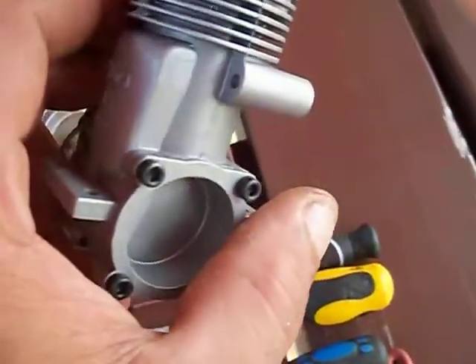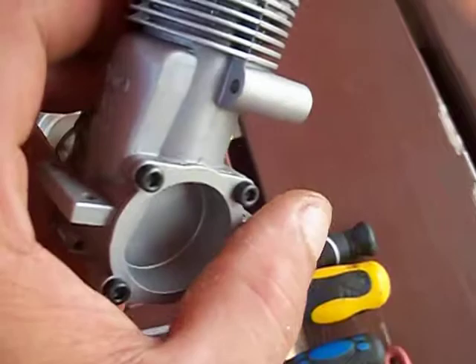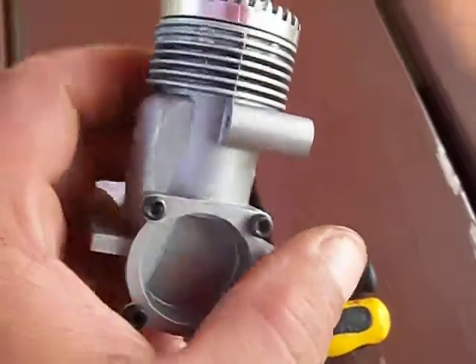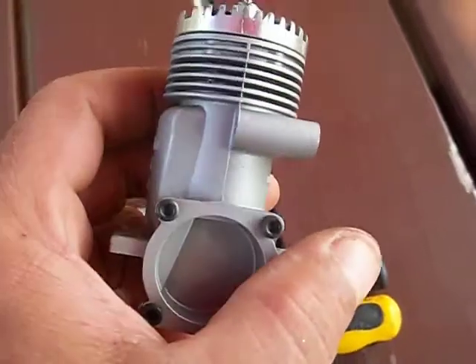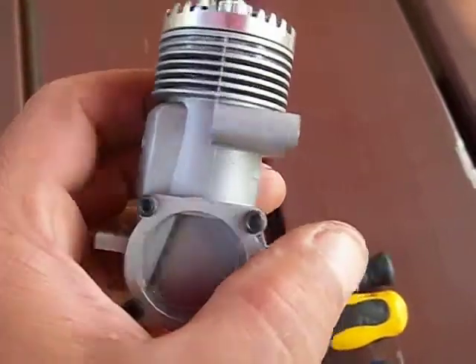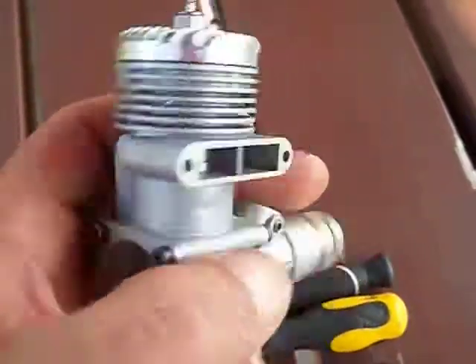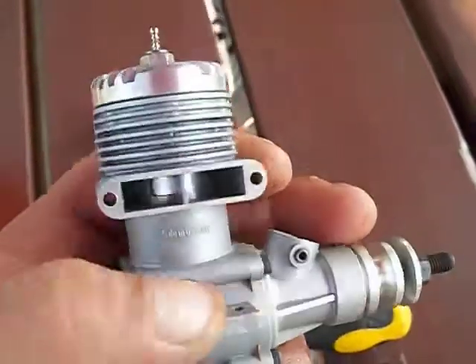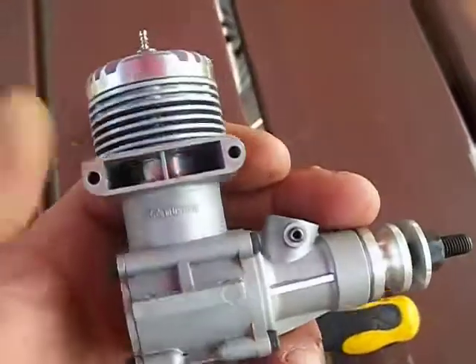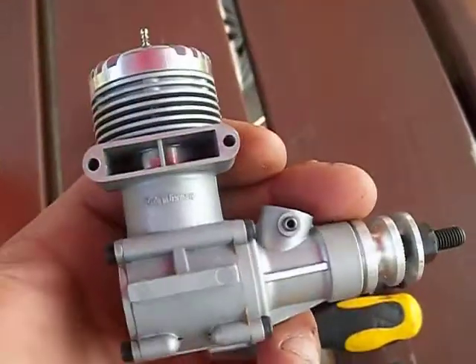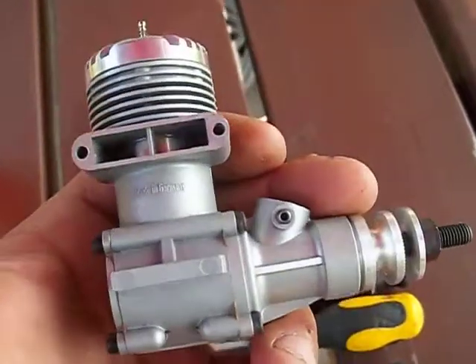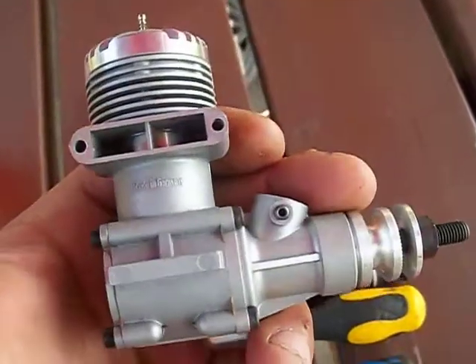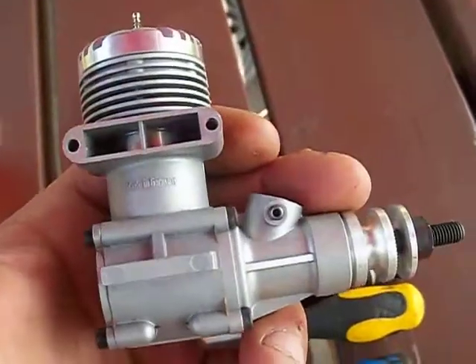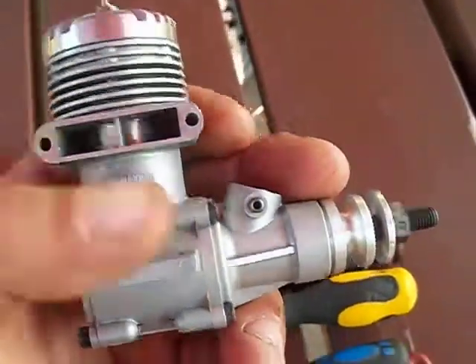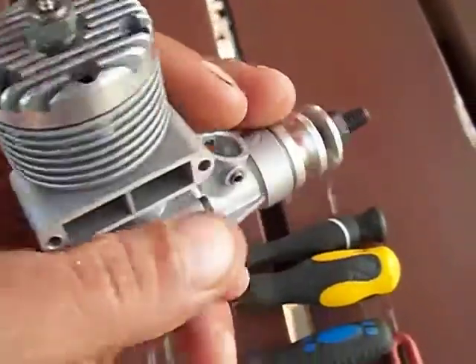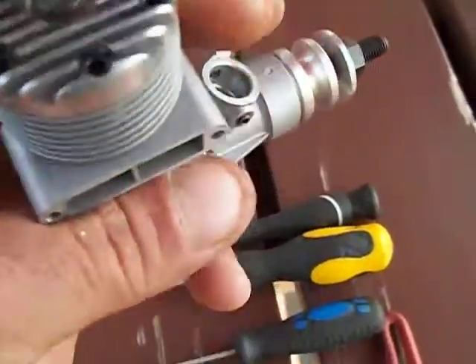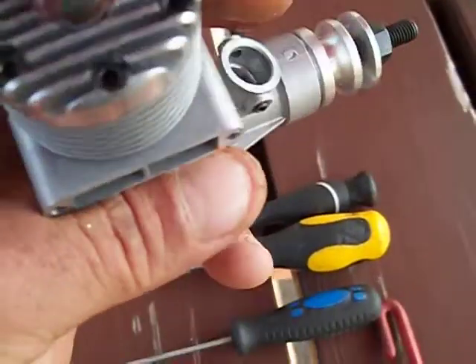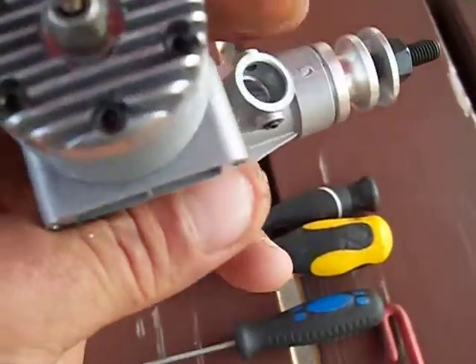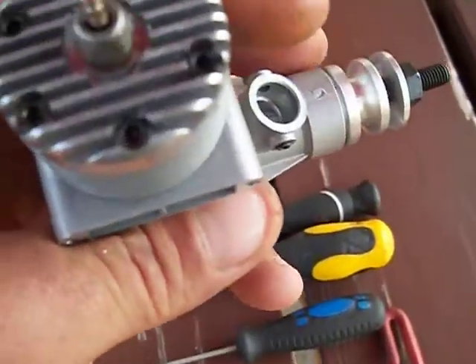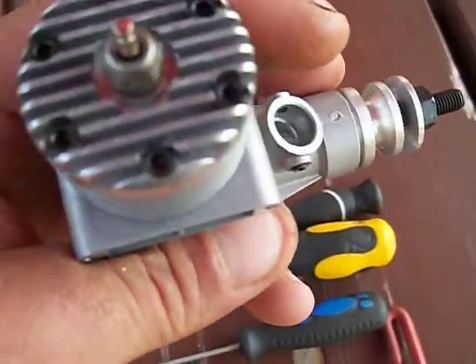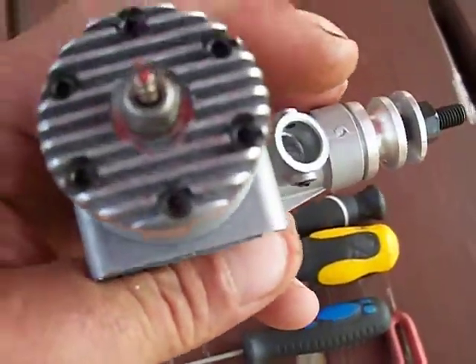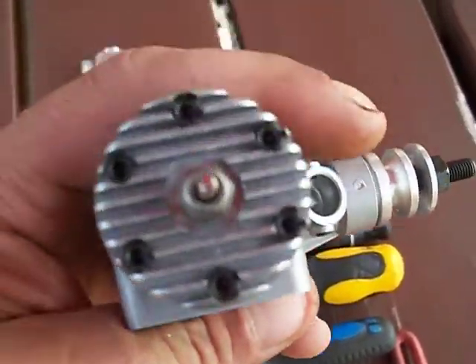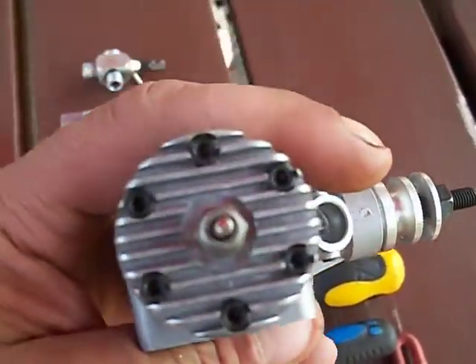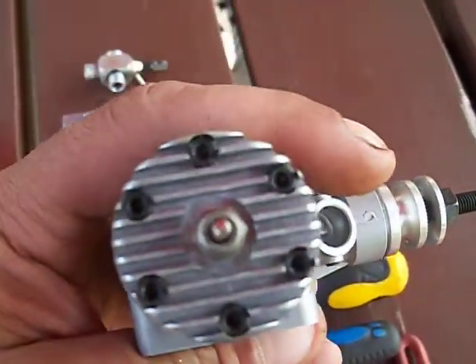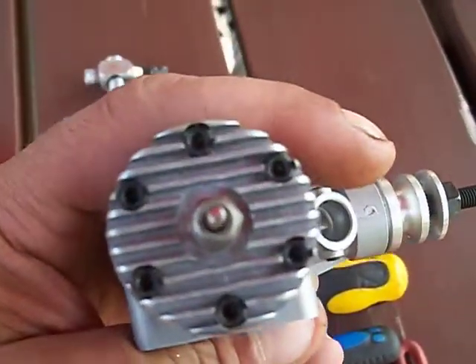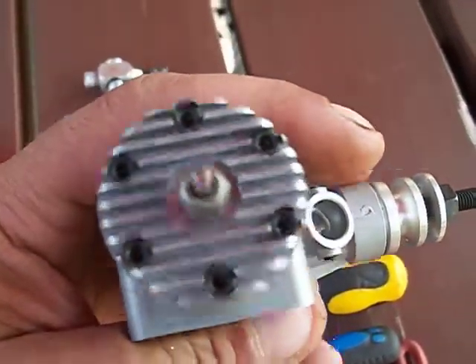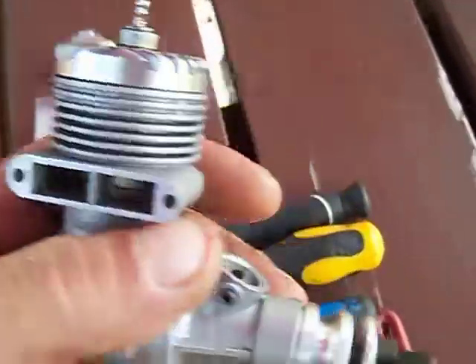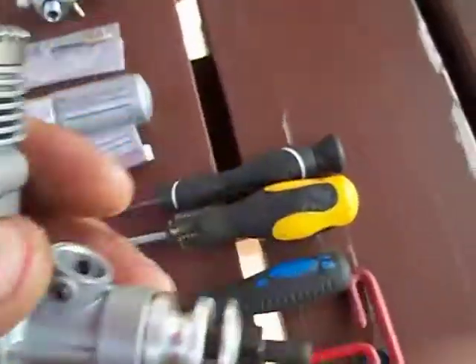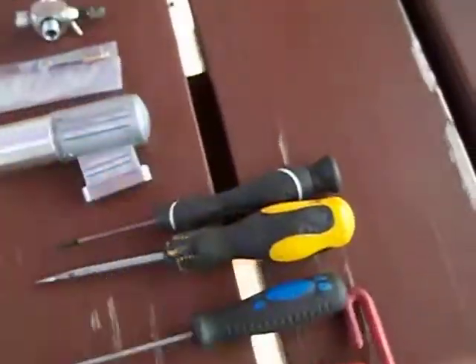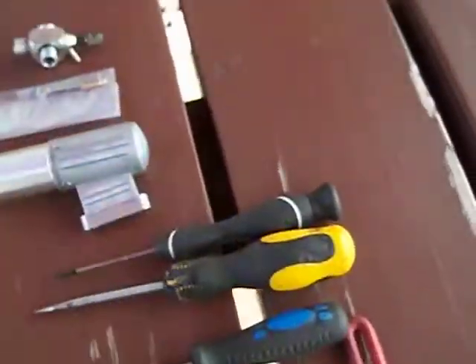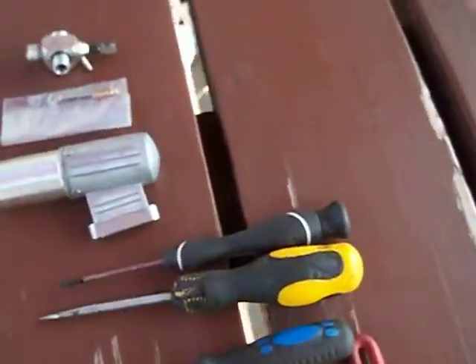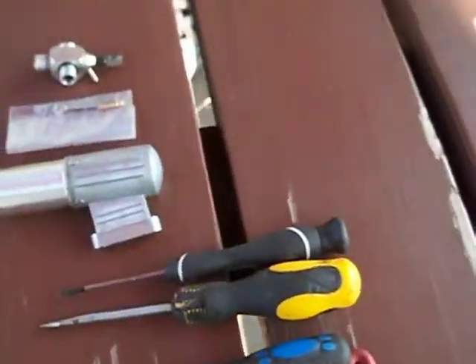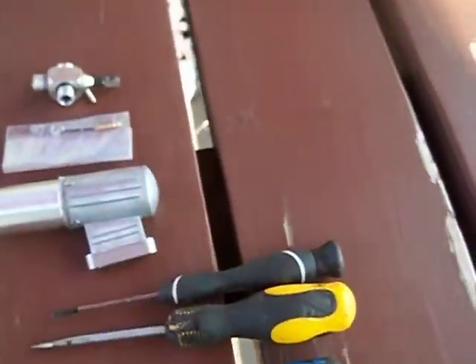I am going to break this in today and I'll make a video of that. I bought it to use it. More later.